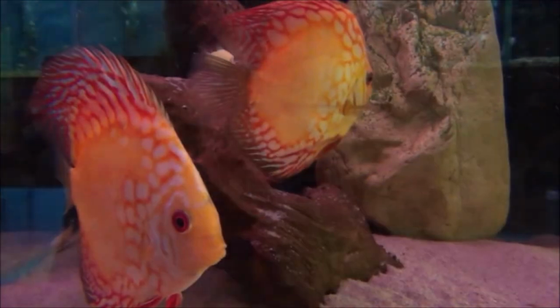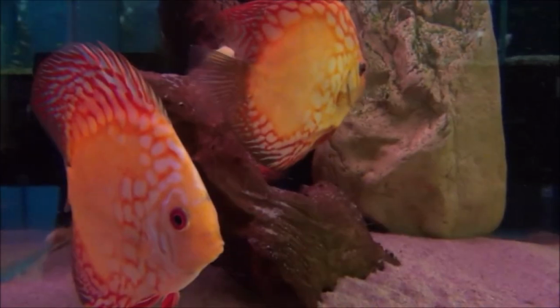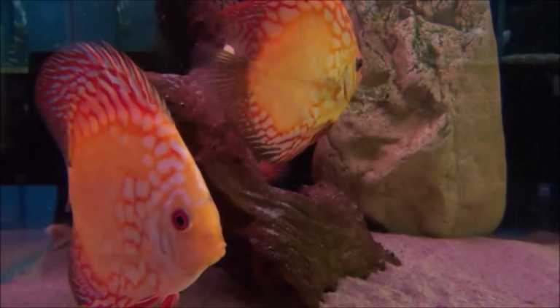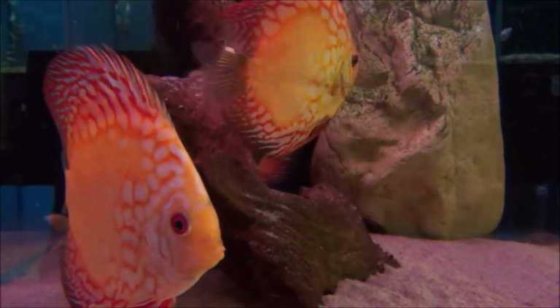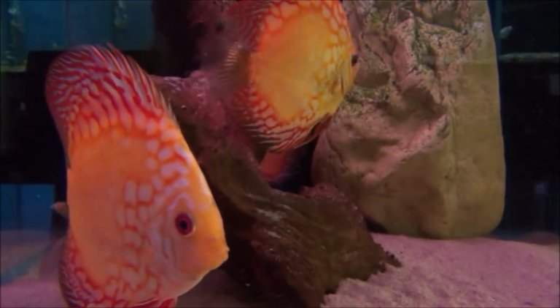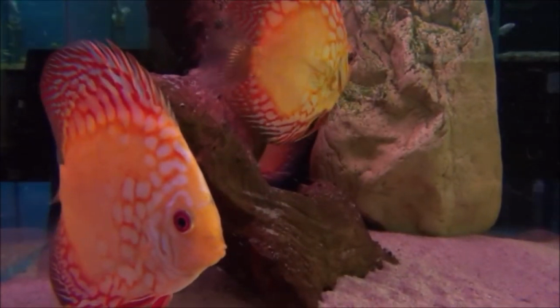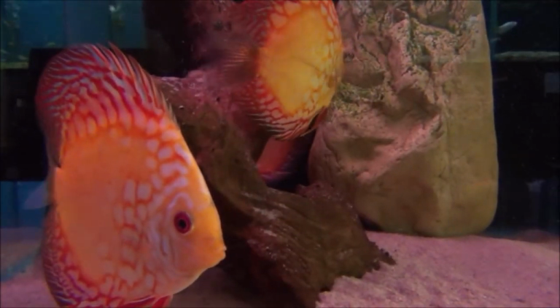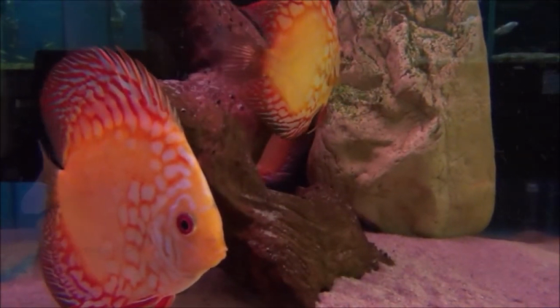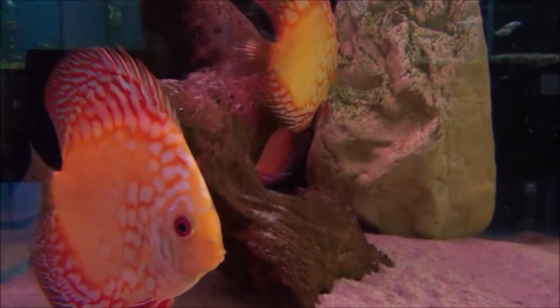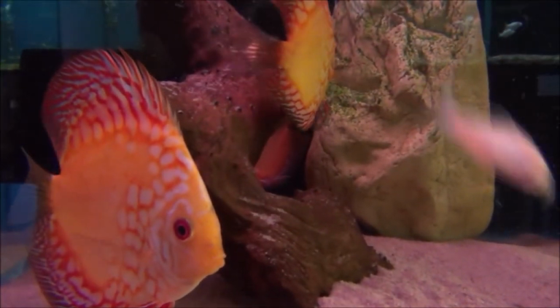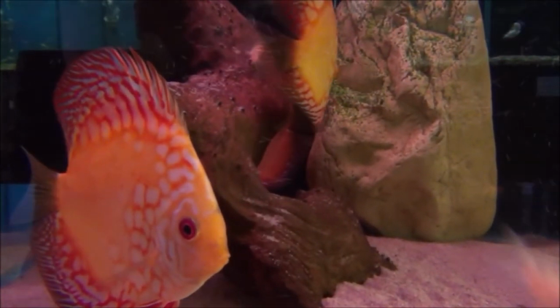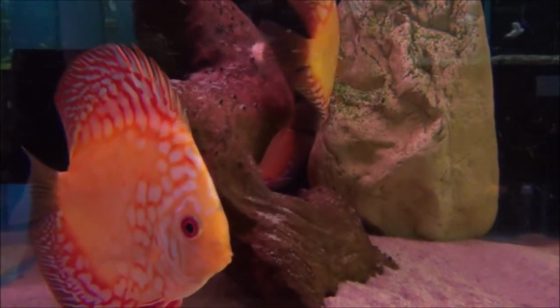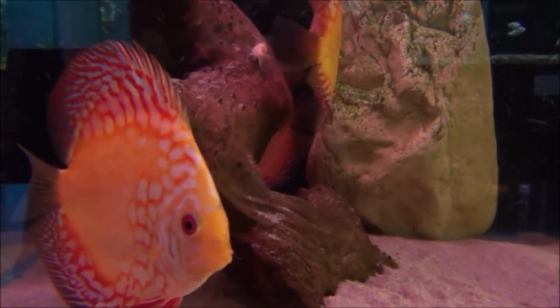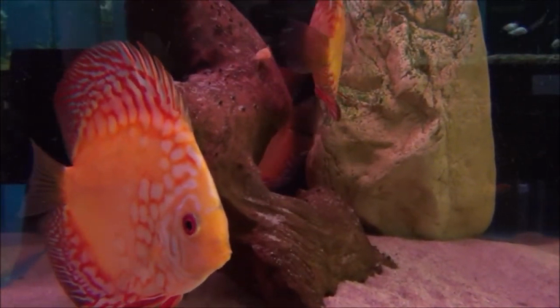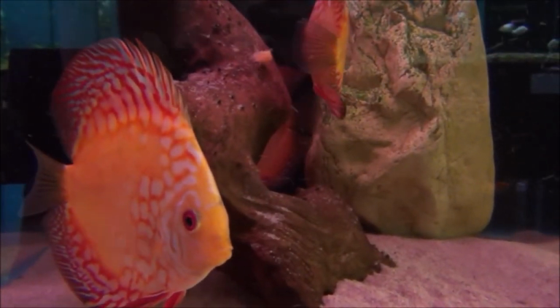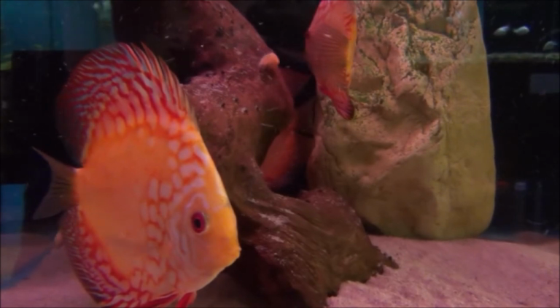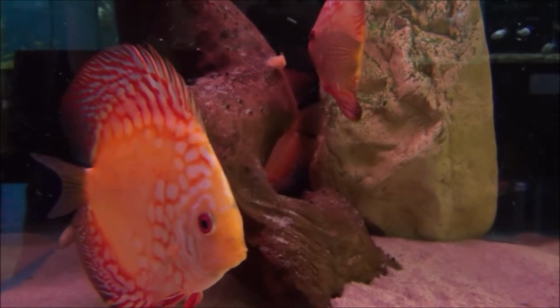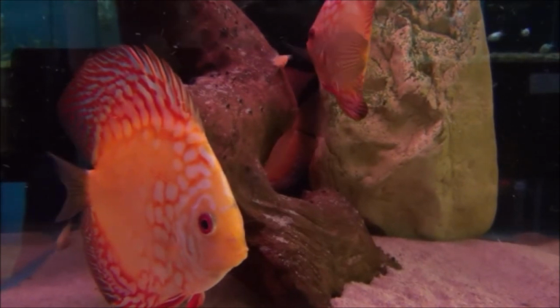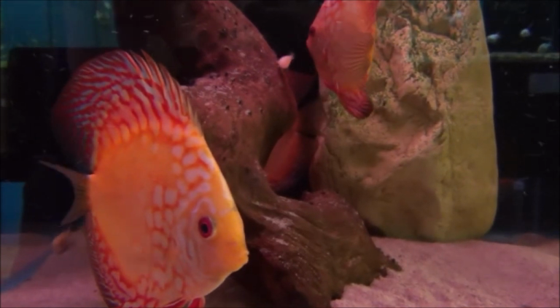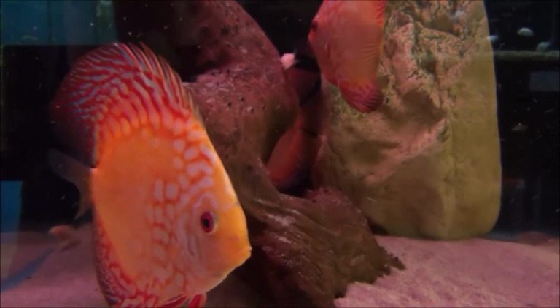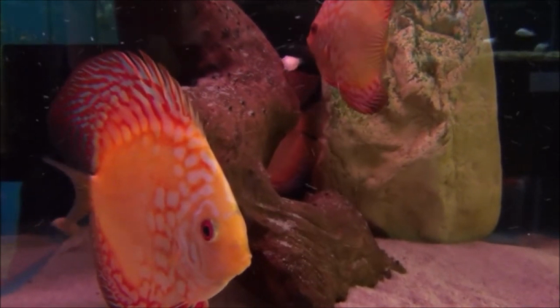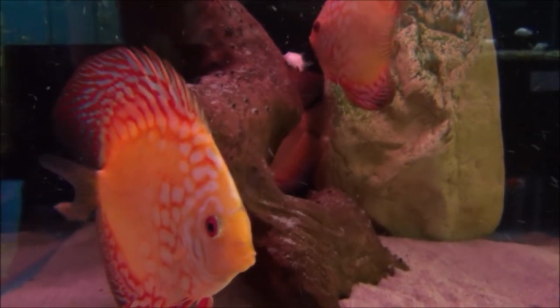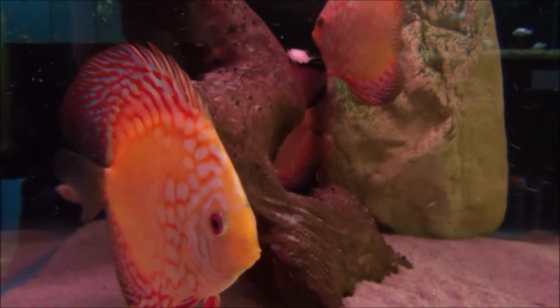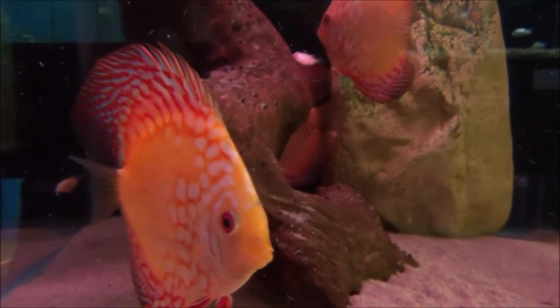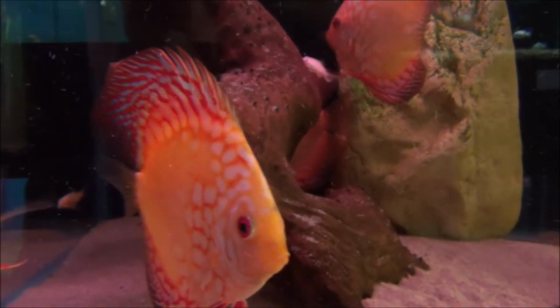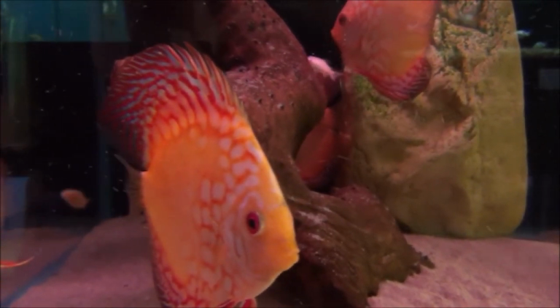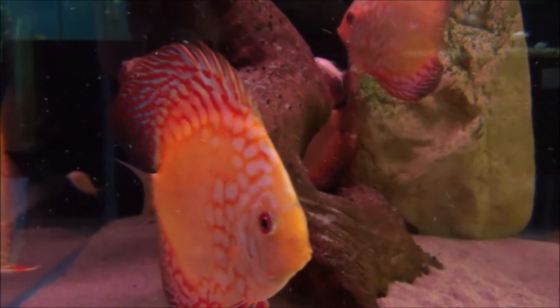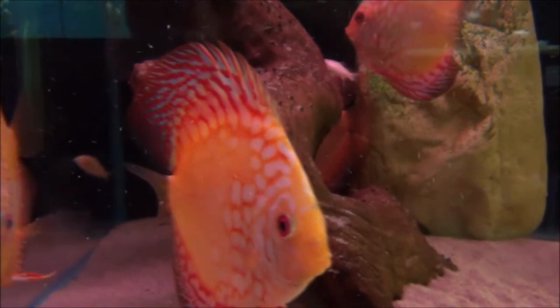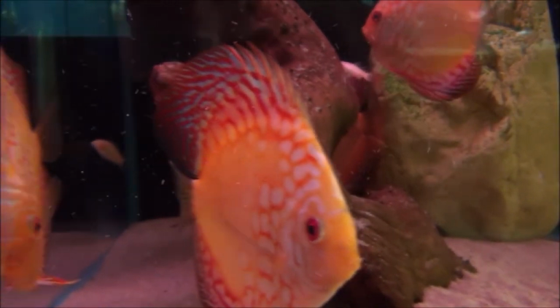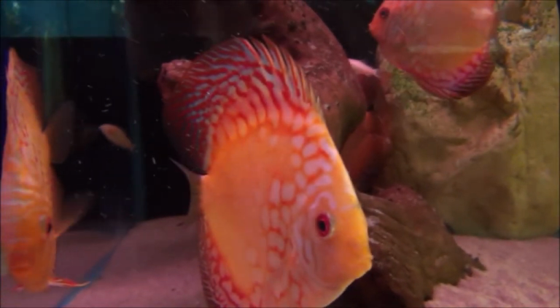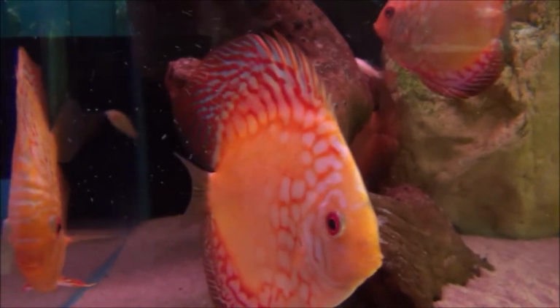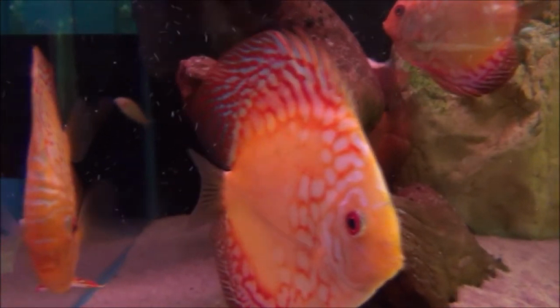These are pigeon blood discus and they are a reasonable size and they are £29.99 each.